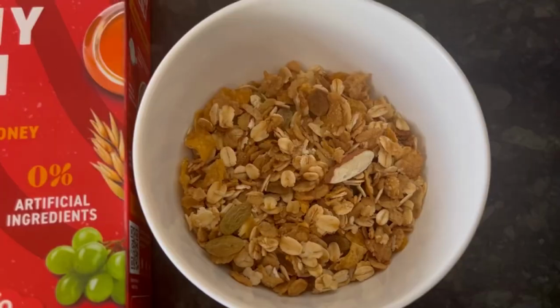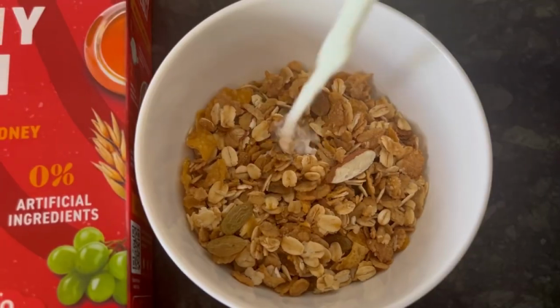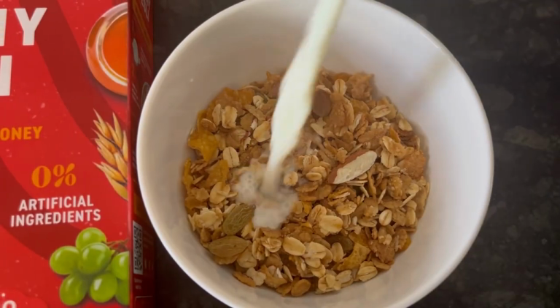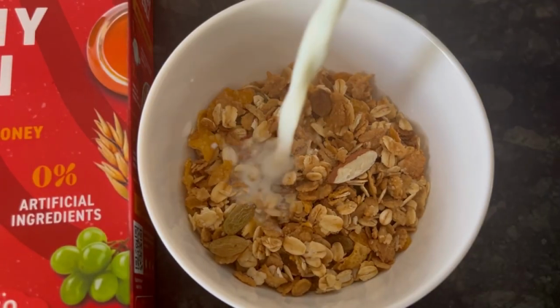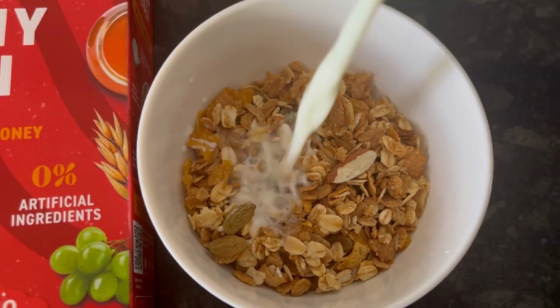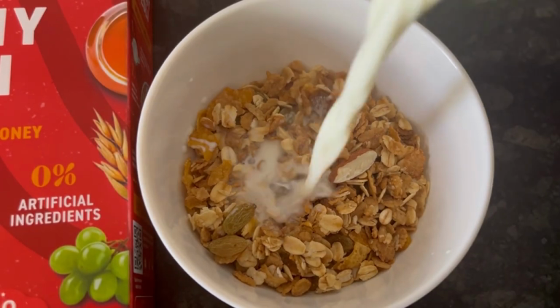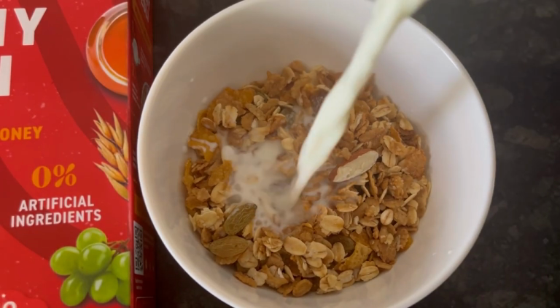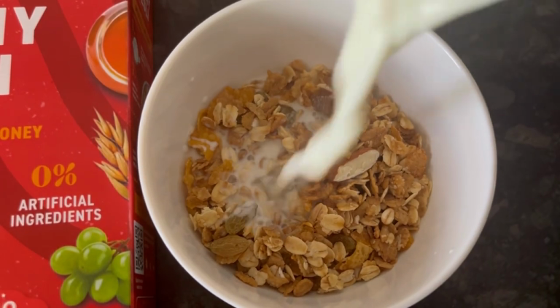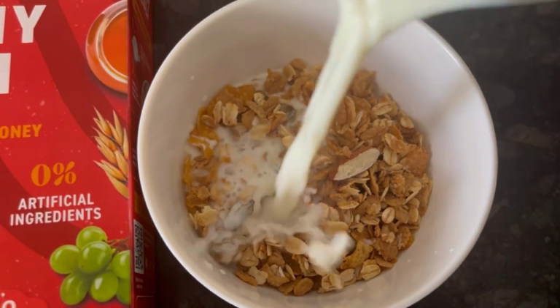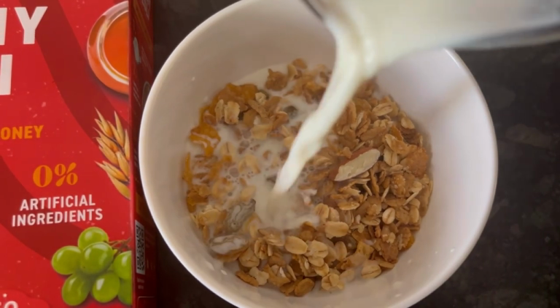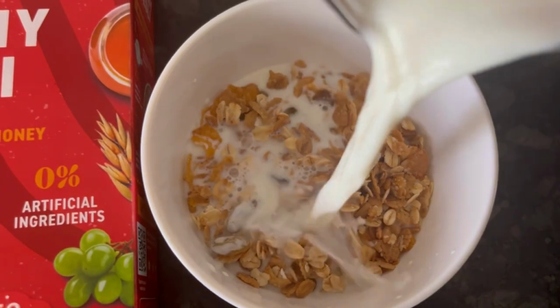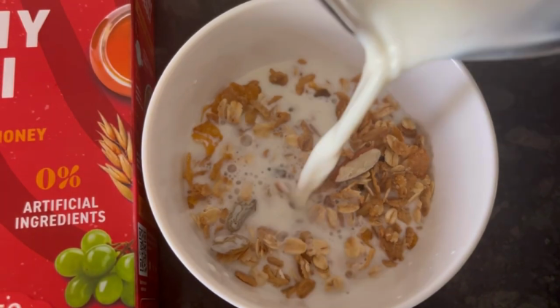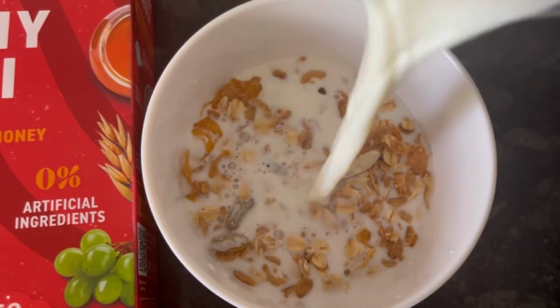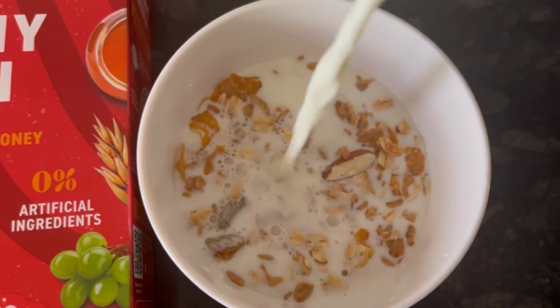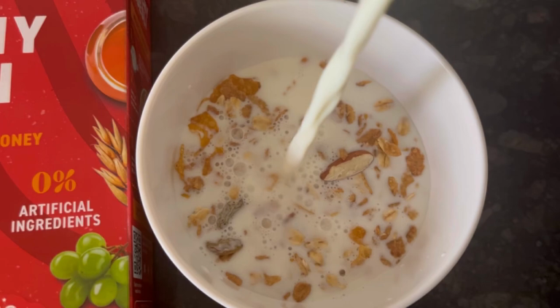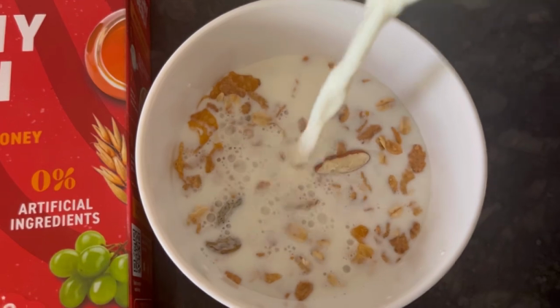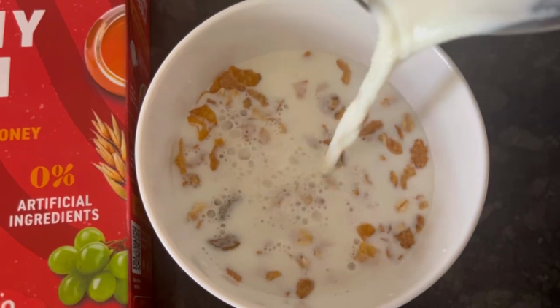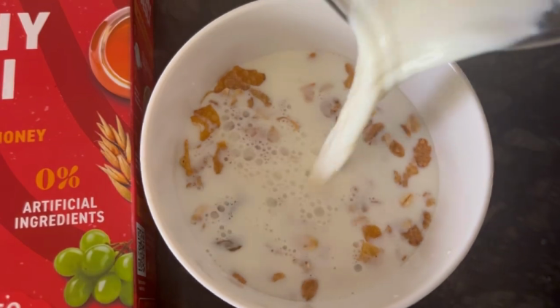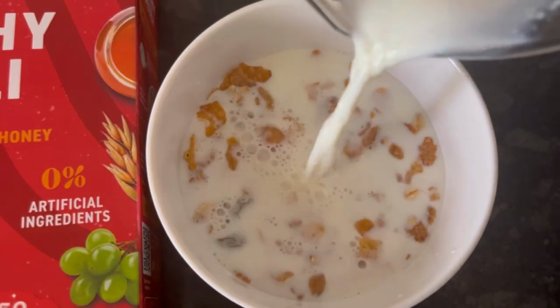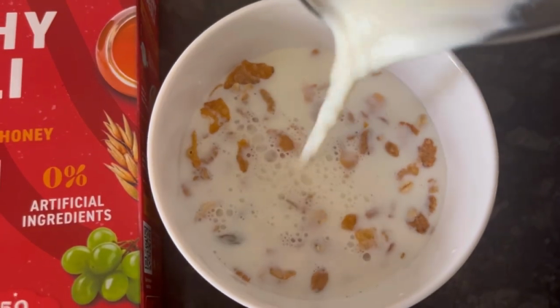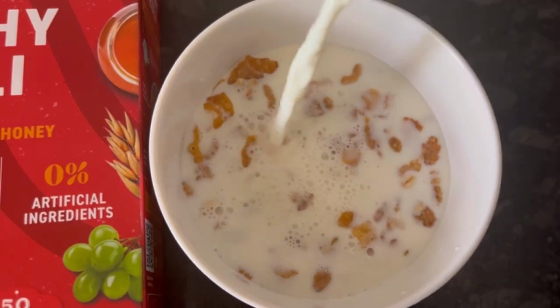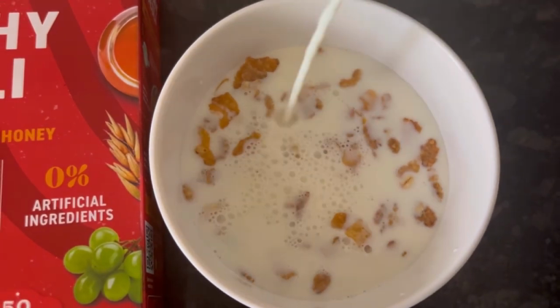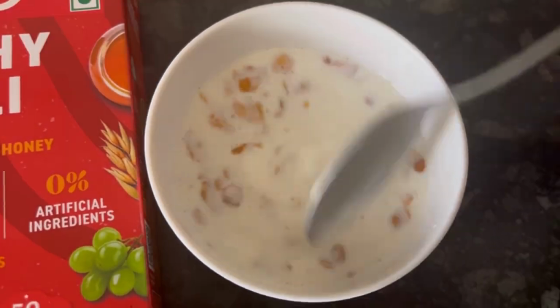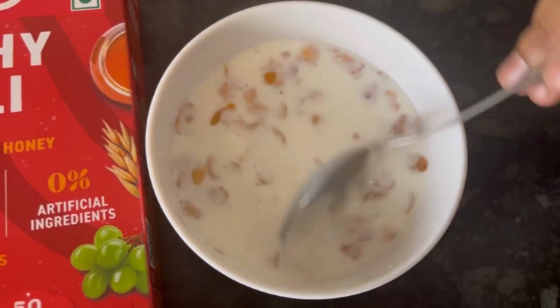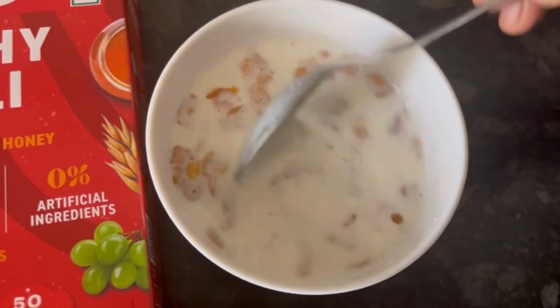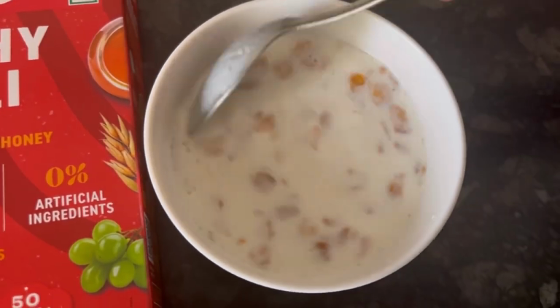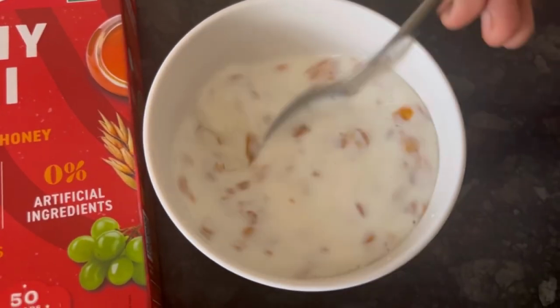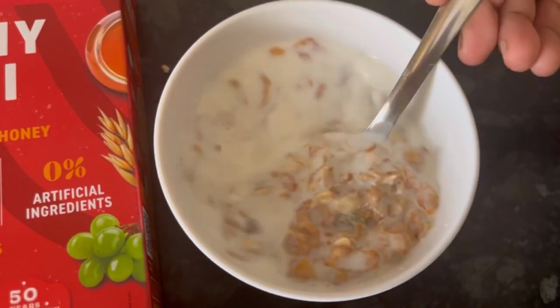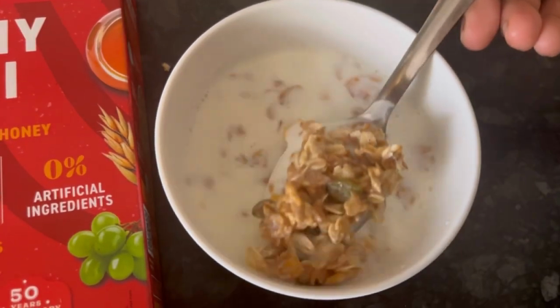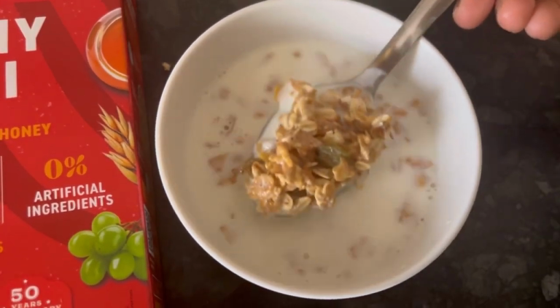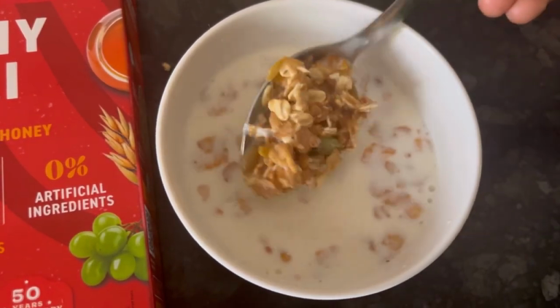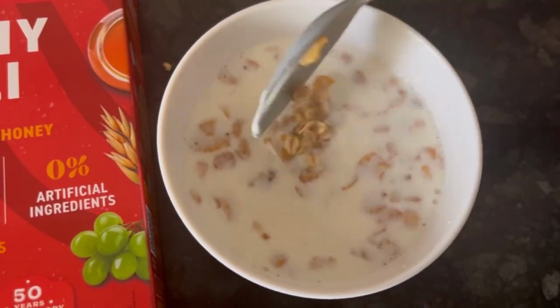Now adding some lukewarm milk. I am not going to add any sugar in the muesli, but if you want you can add sugar or honey.